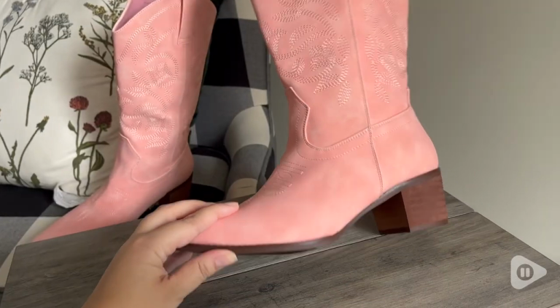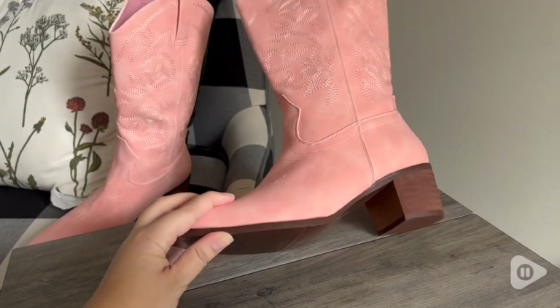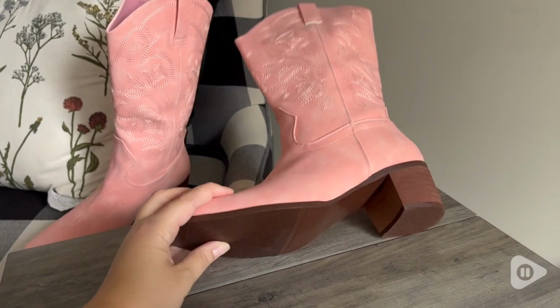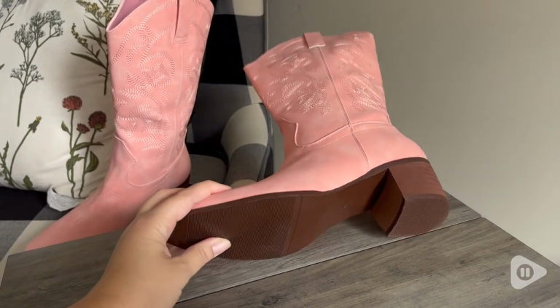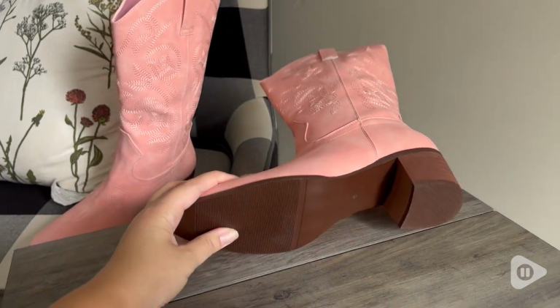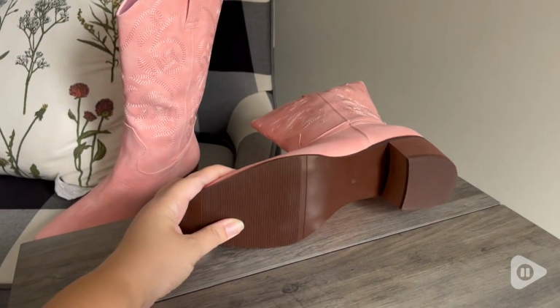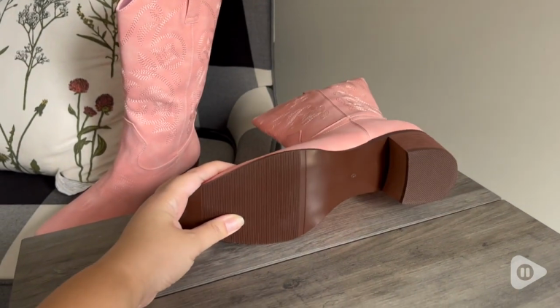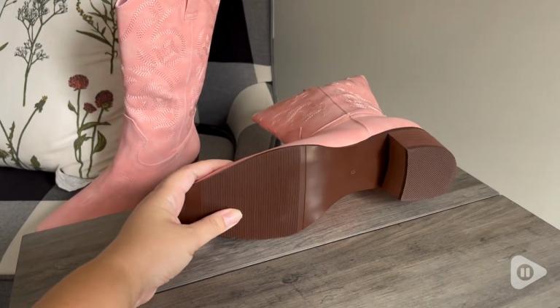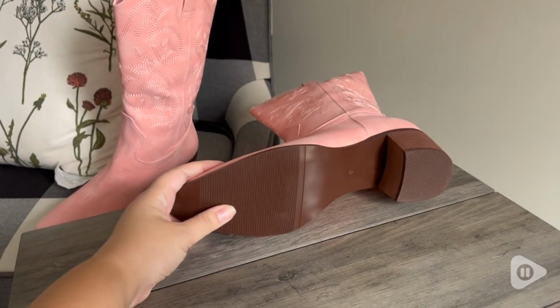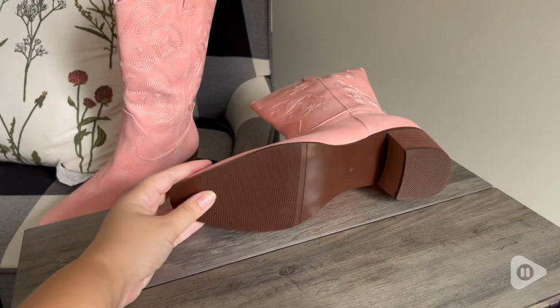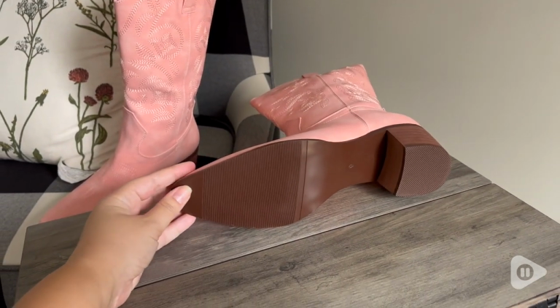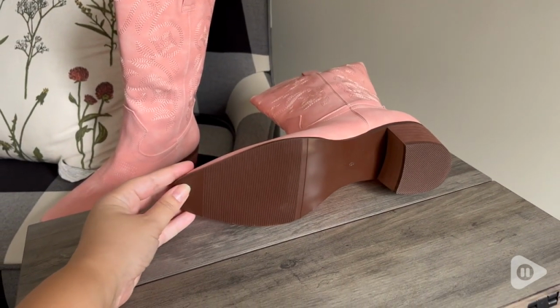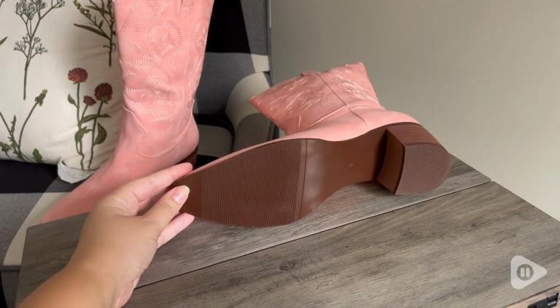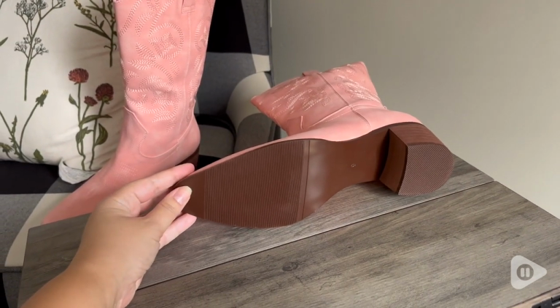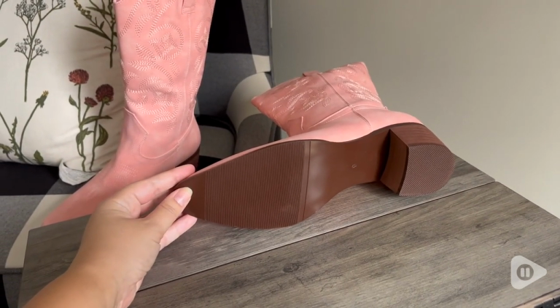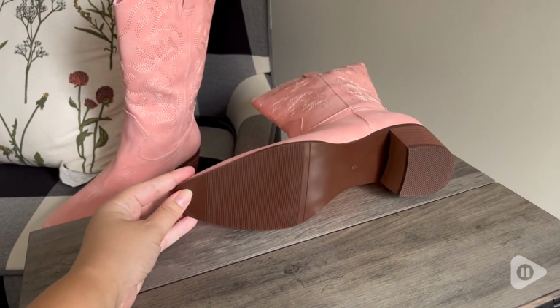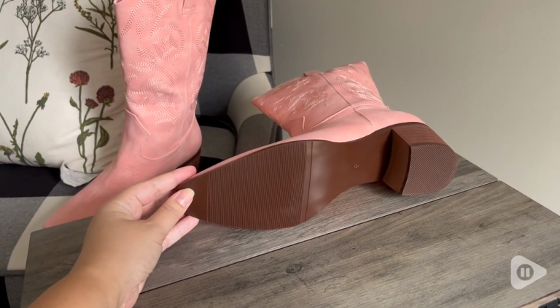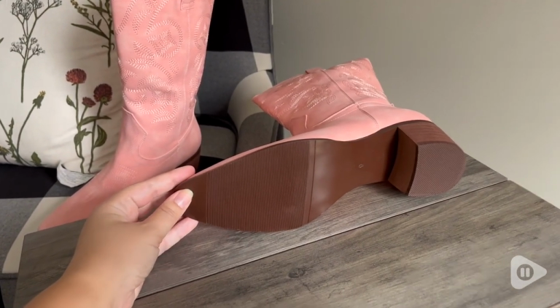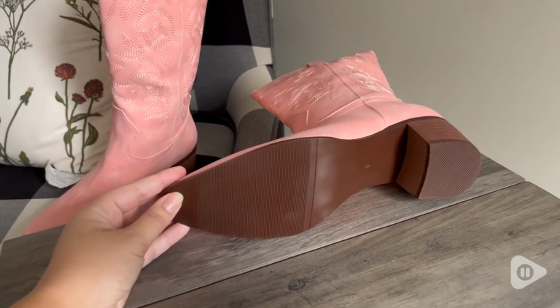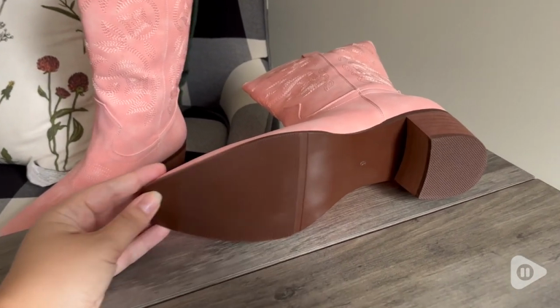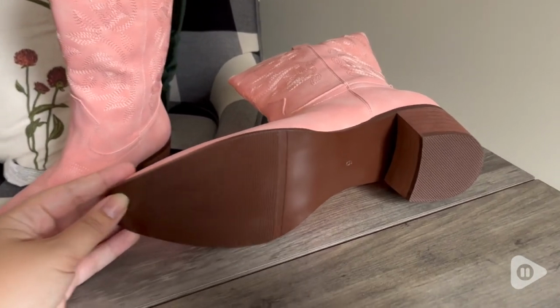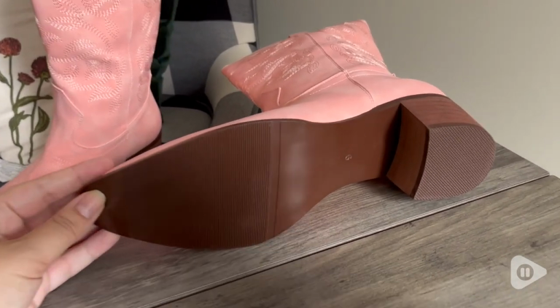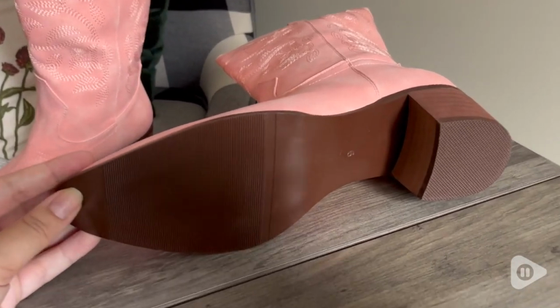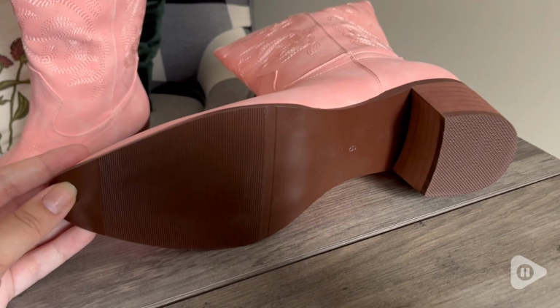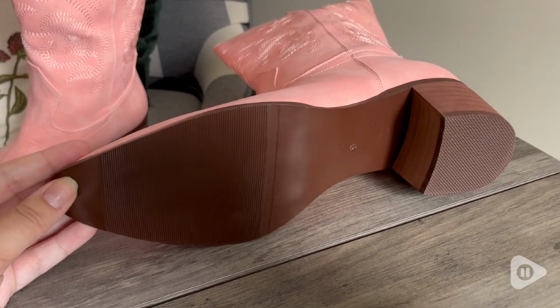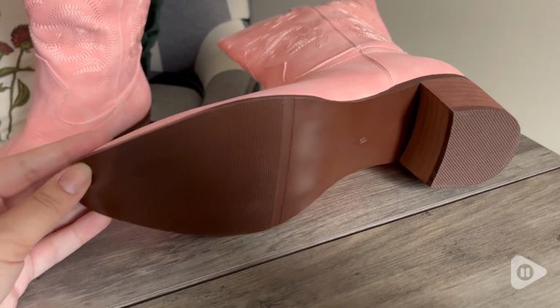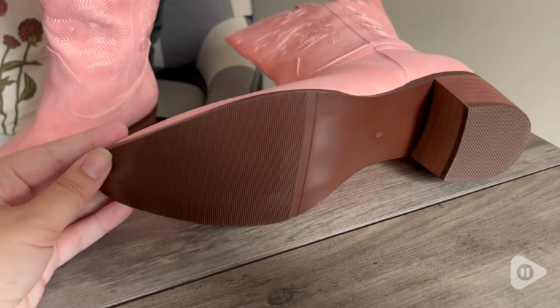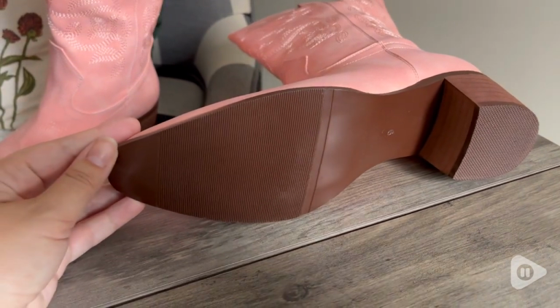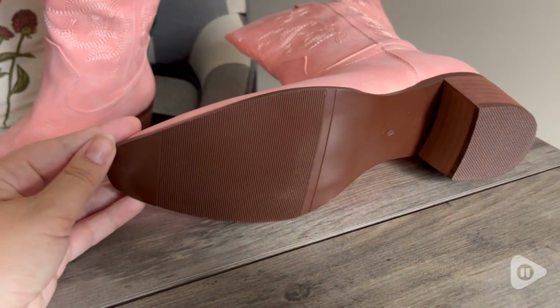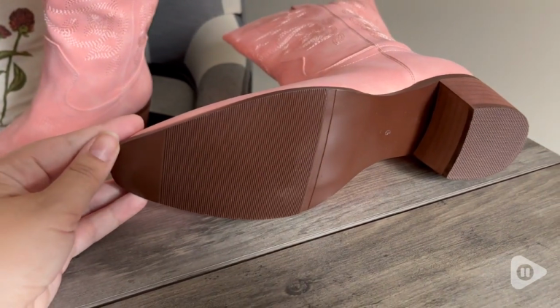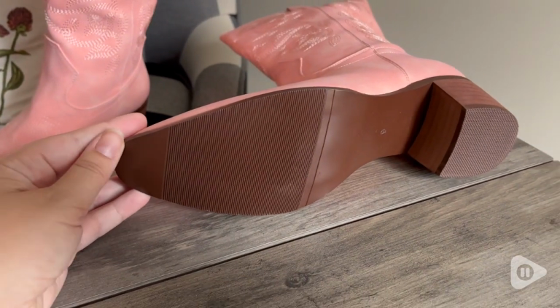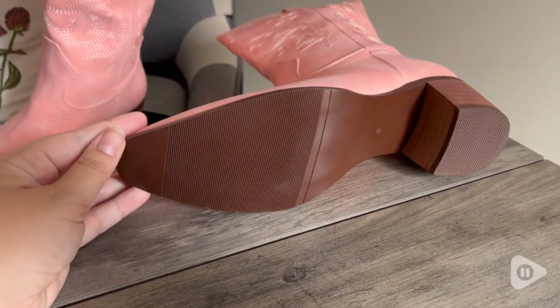I like that they have a little bit of tread on the bottom, because sometimes boots can be slick, but these have a nice little traction so you're not falling.